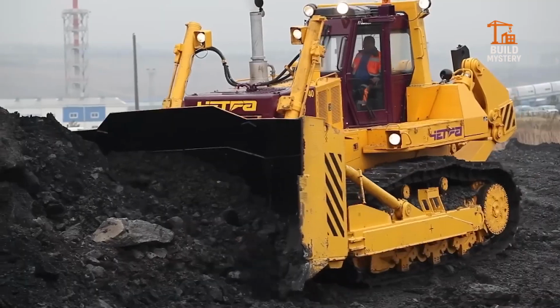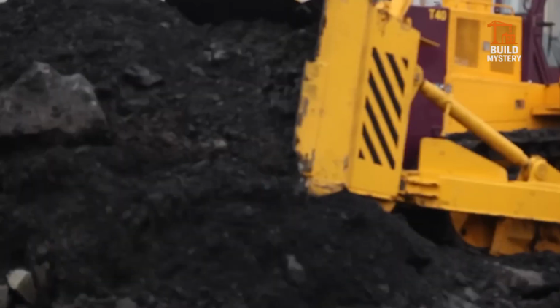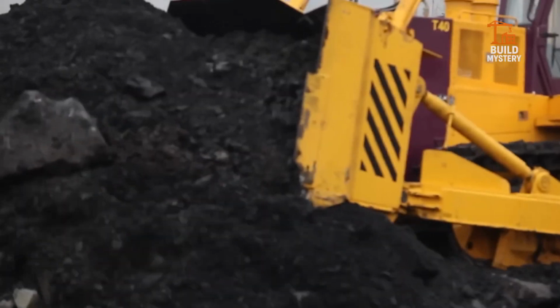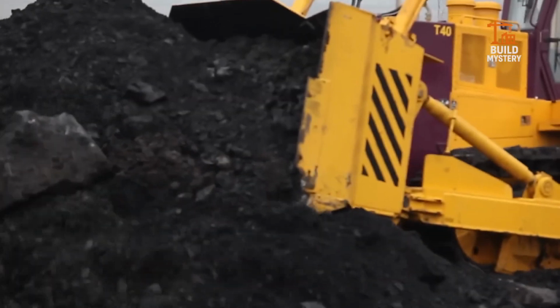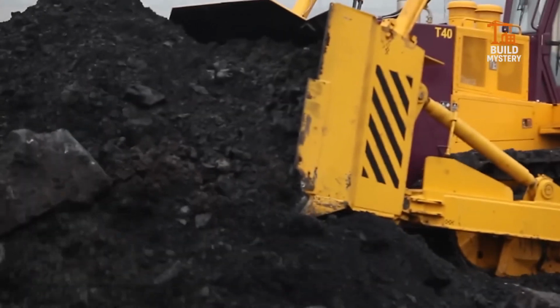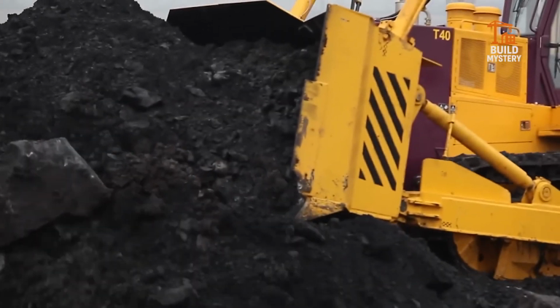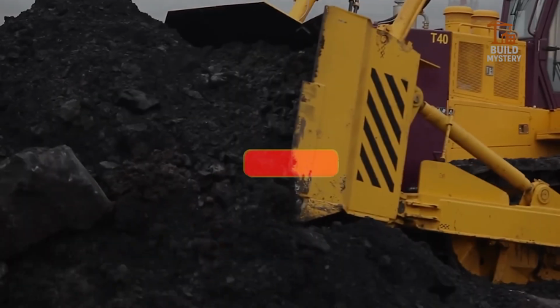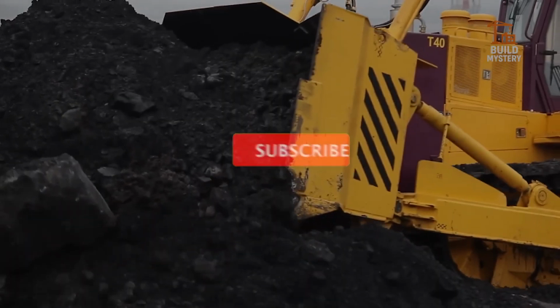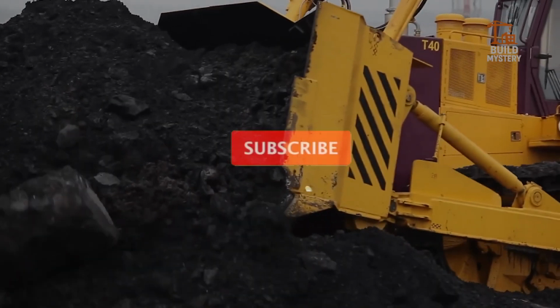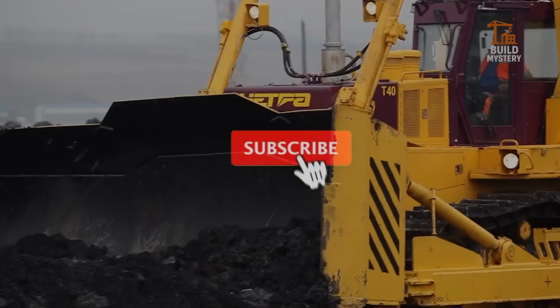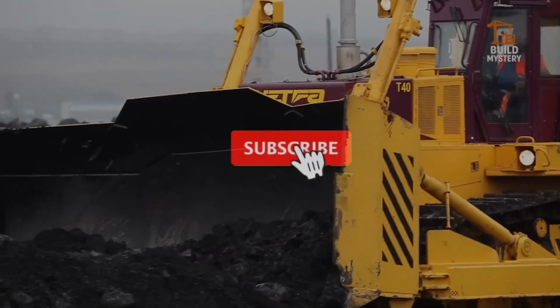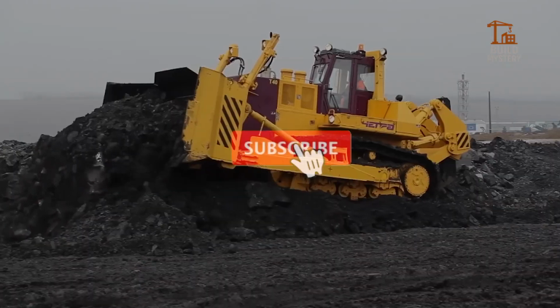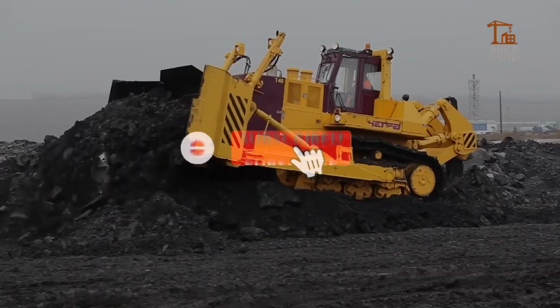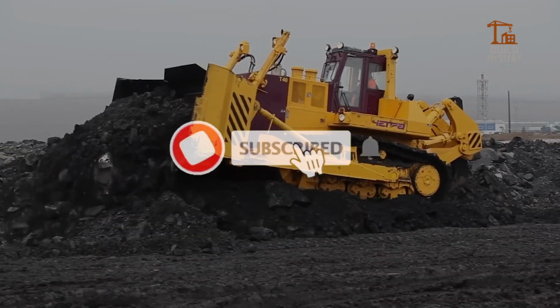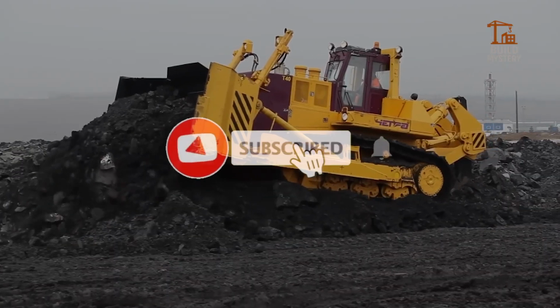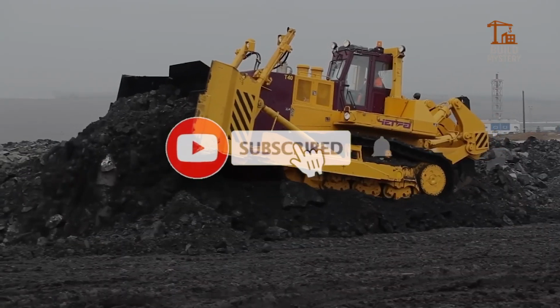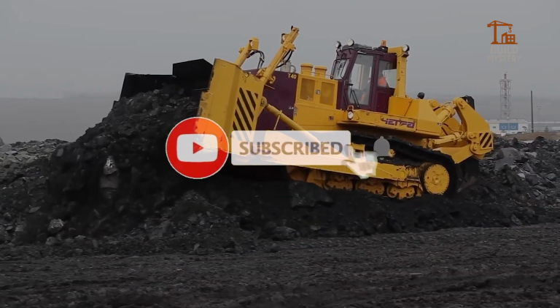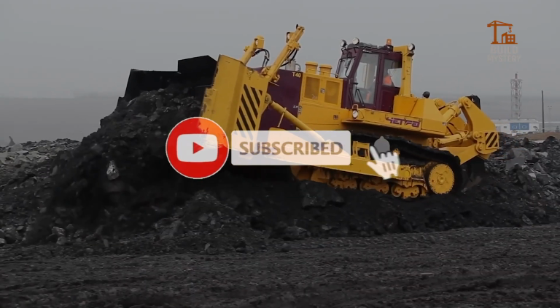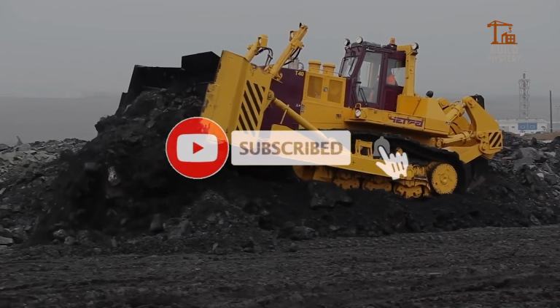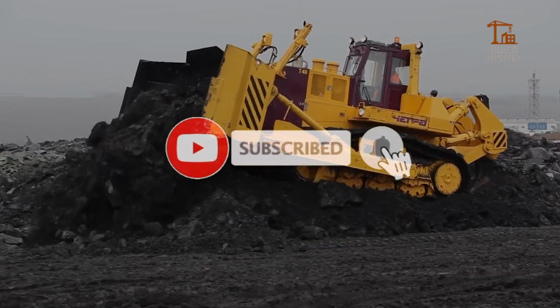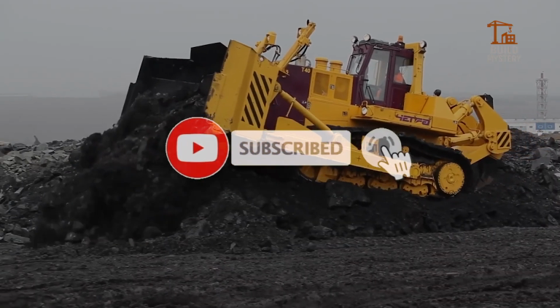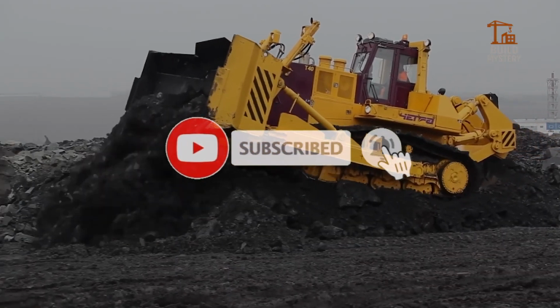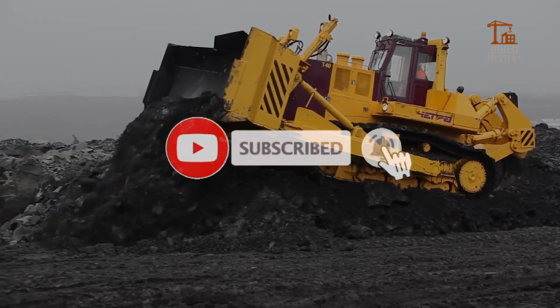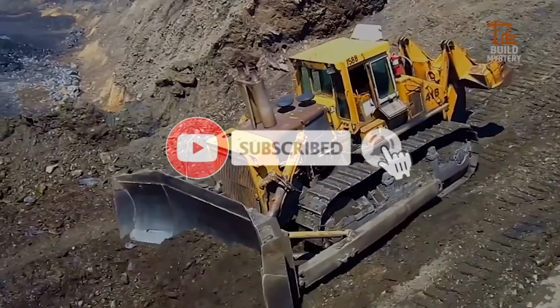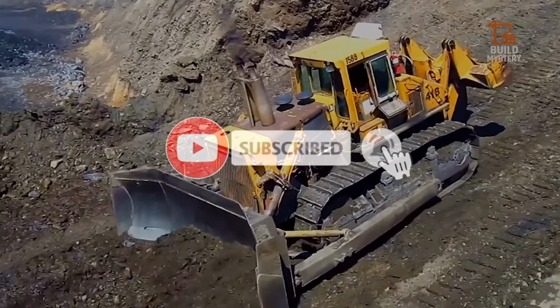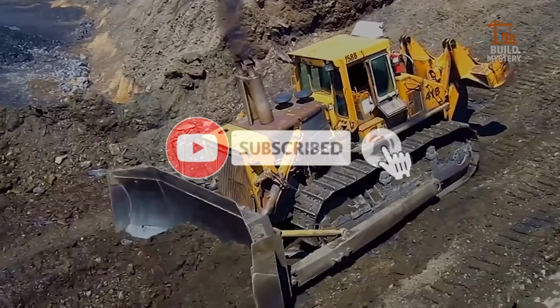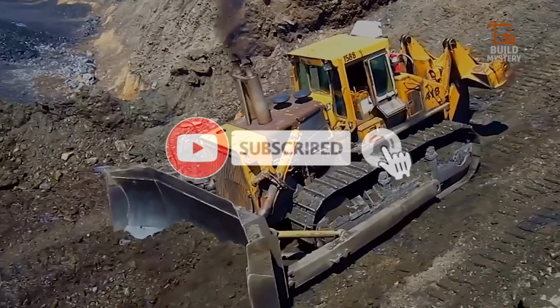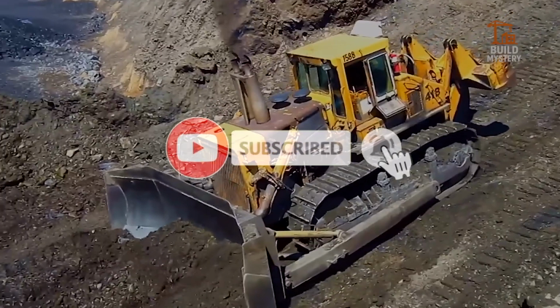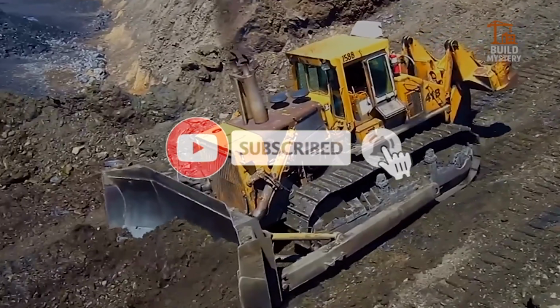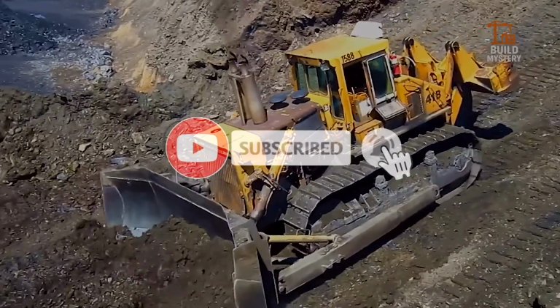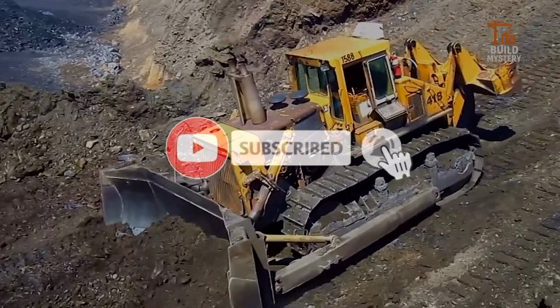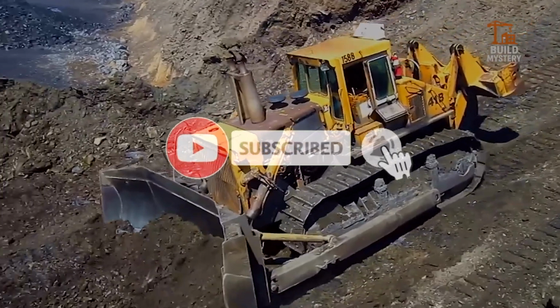Before we fire up these giants, hit subscribe and ring the bell to never miss a machine that reshapes the world.